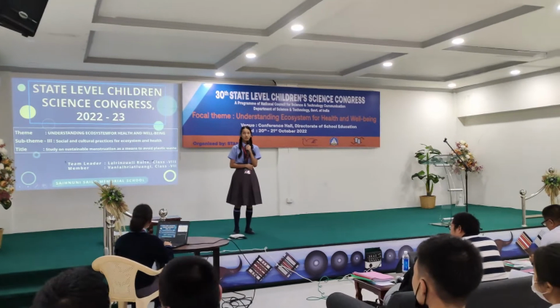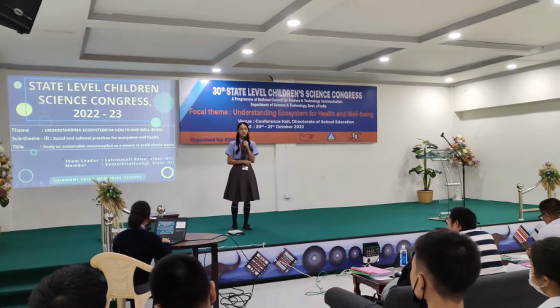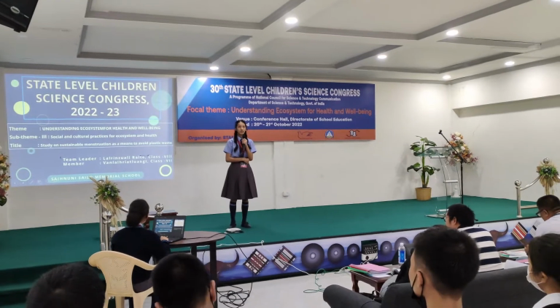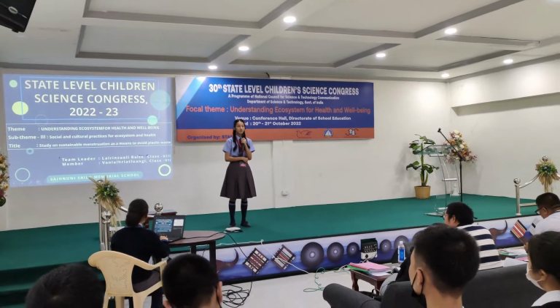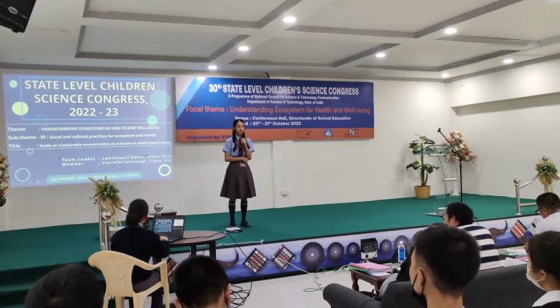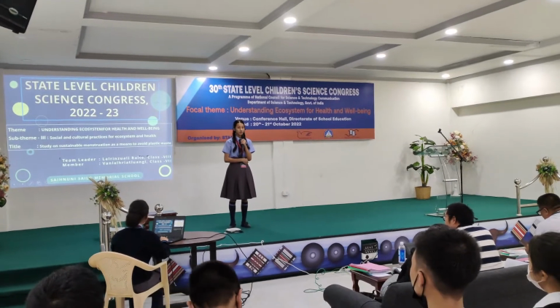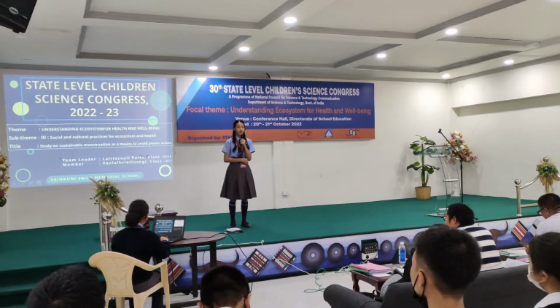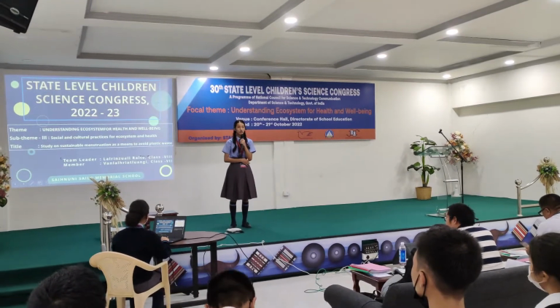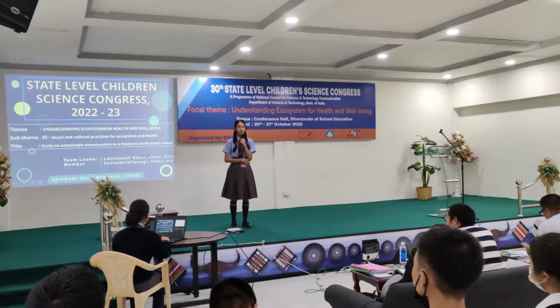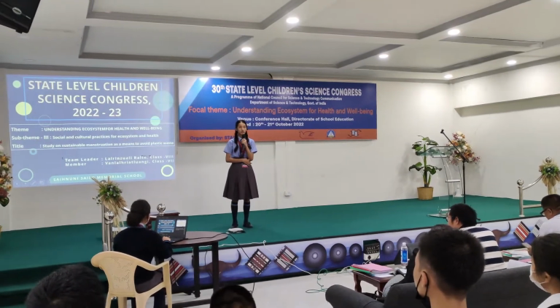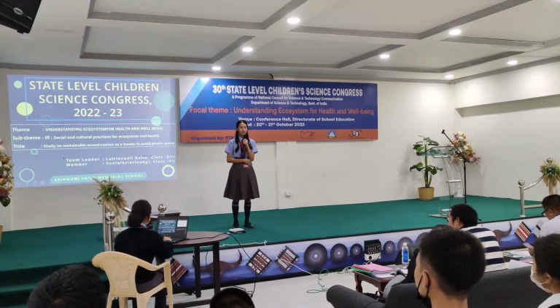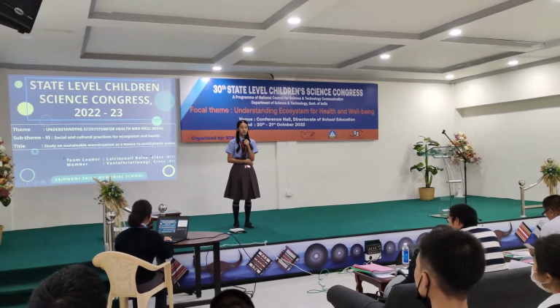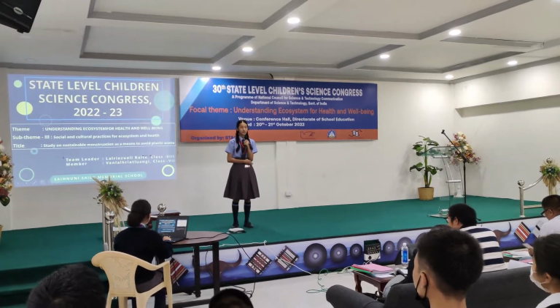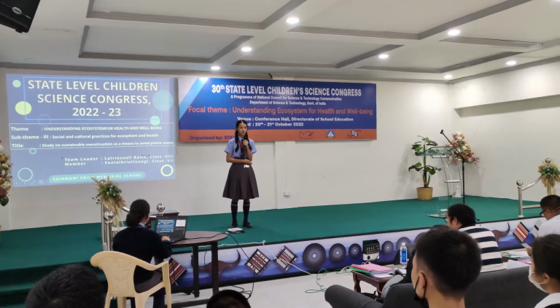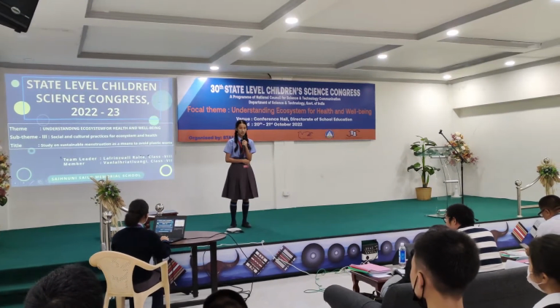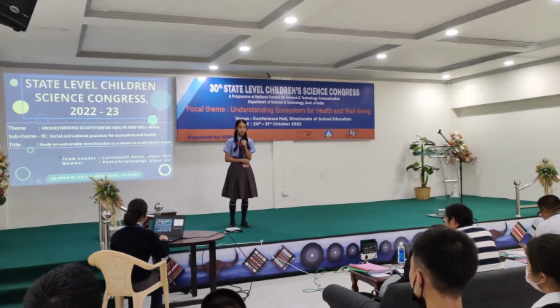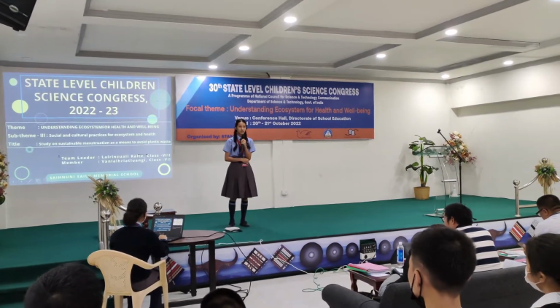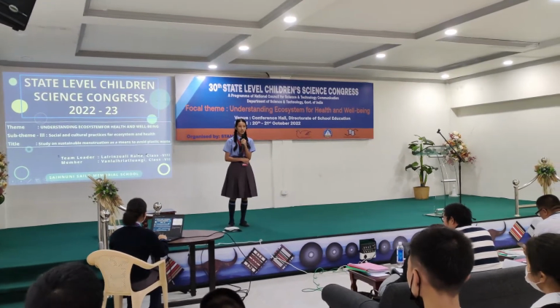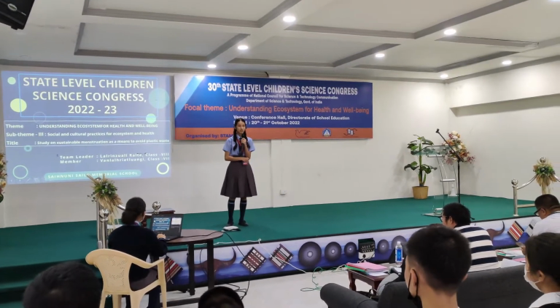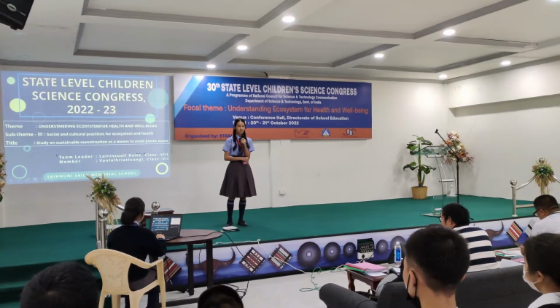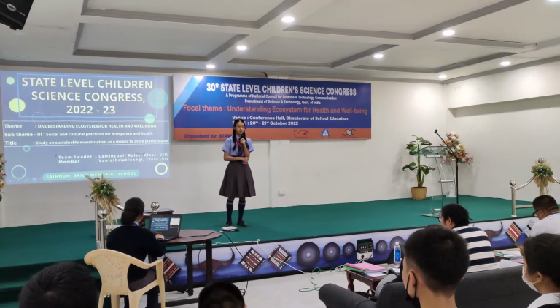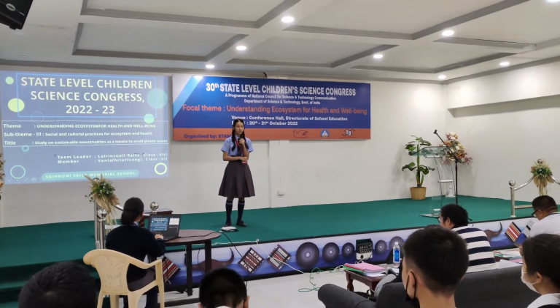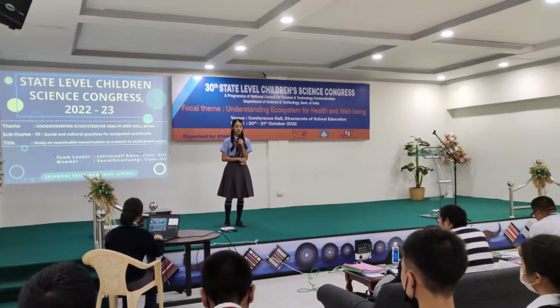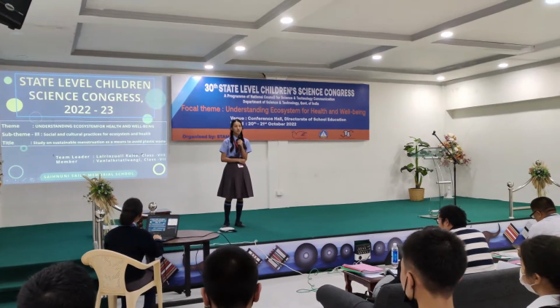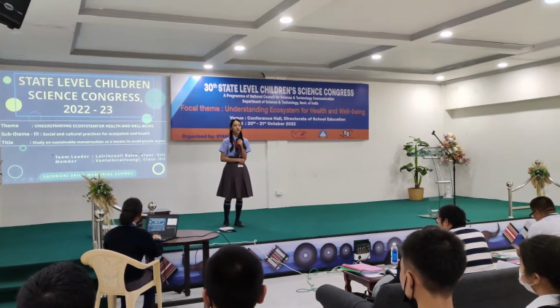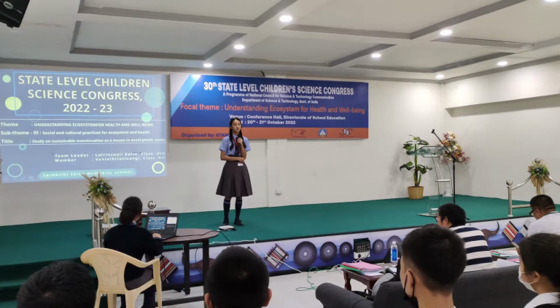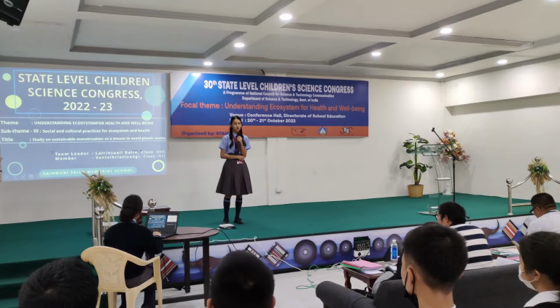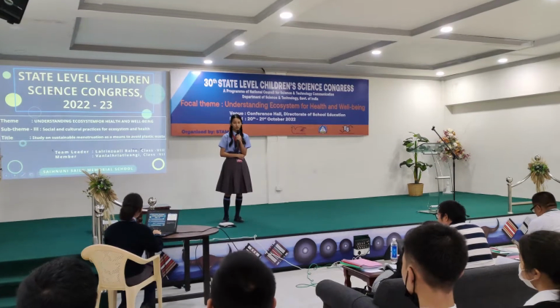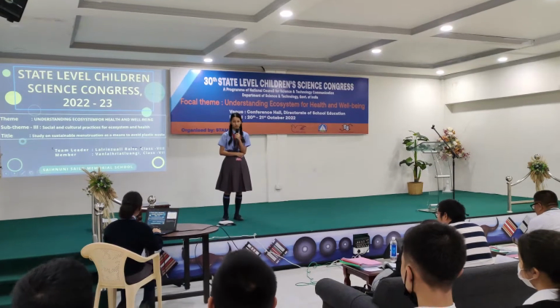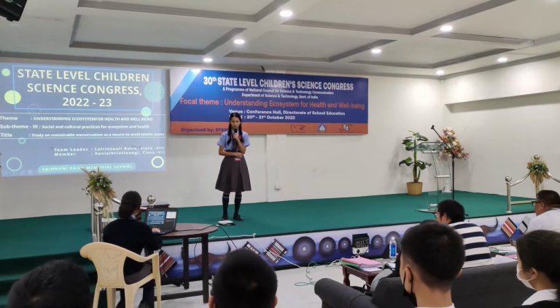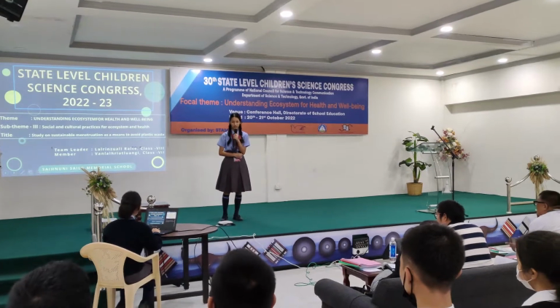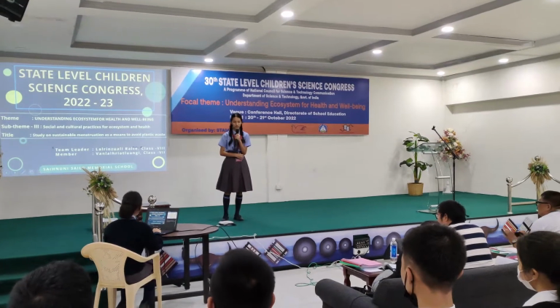Under sub-team number 3, we chose title number 13, studying on sustainable menstruation as a means to avoid plastic waste.